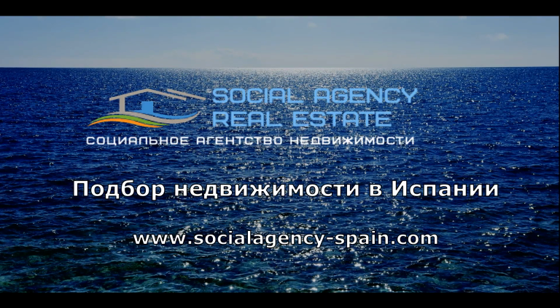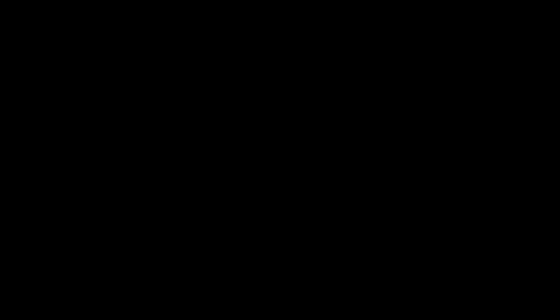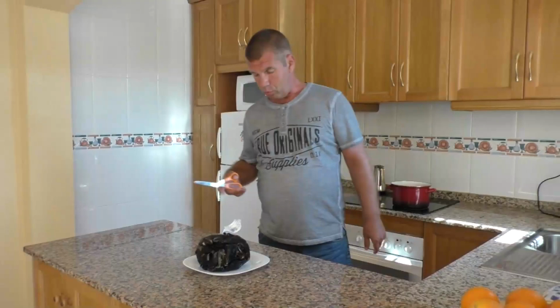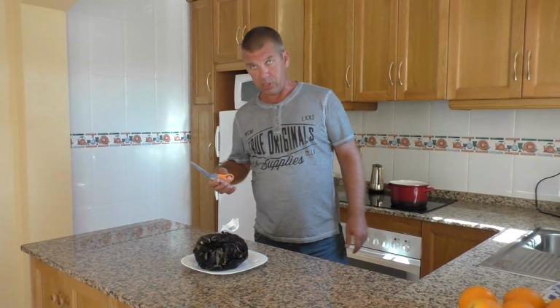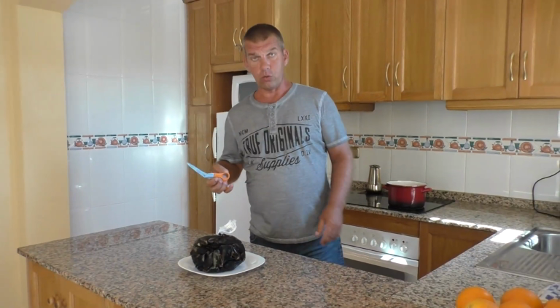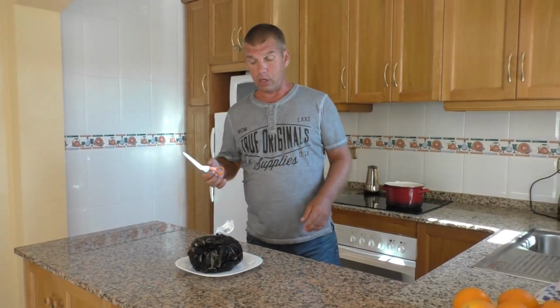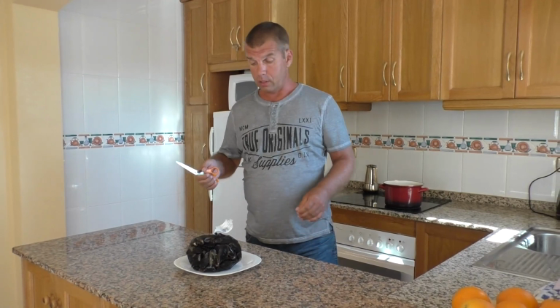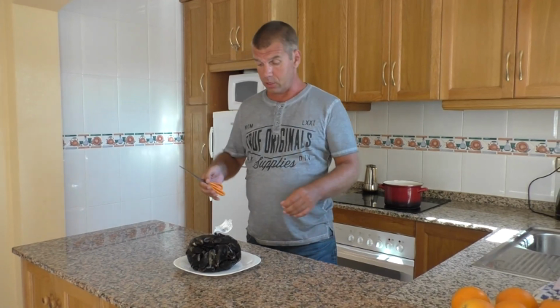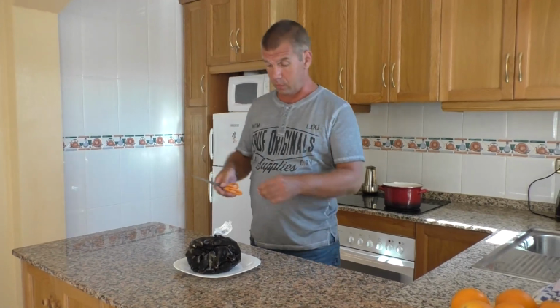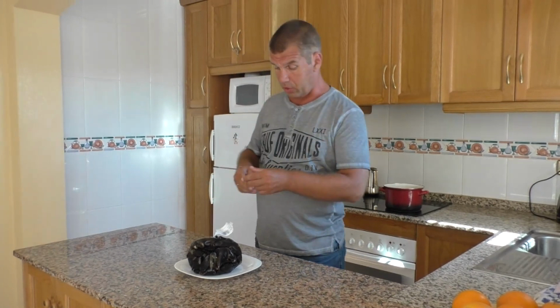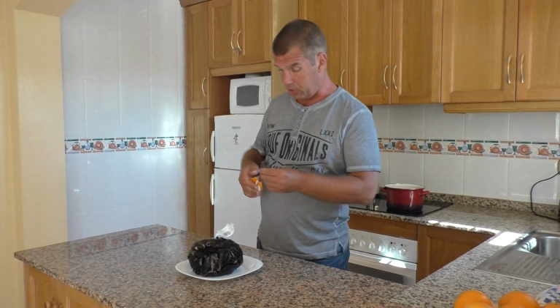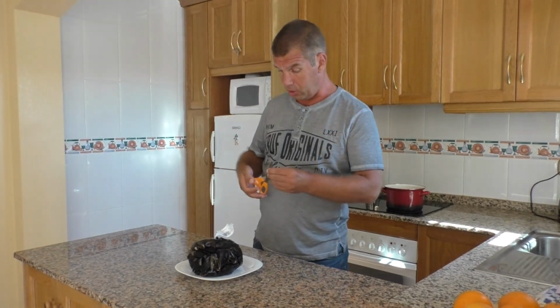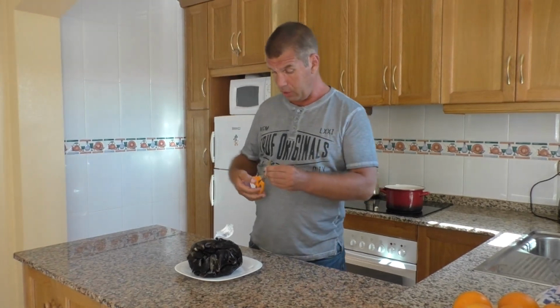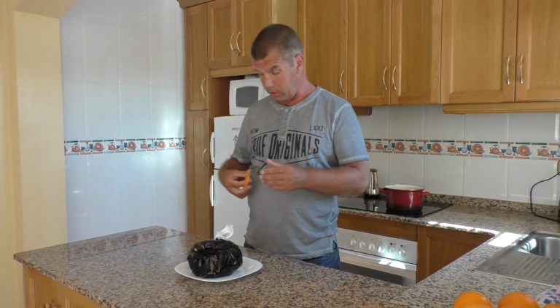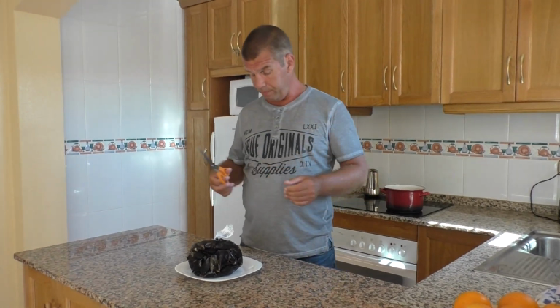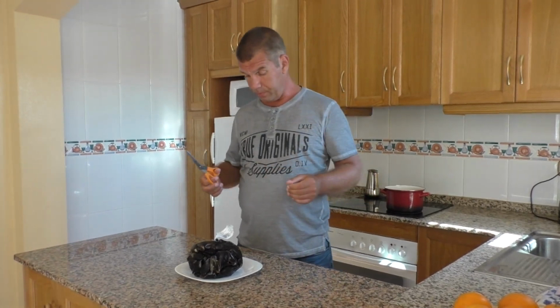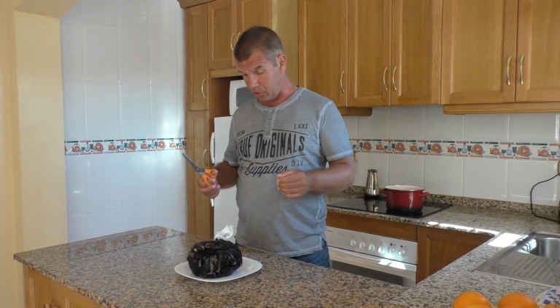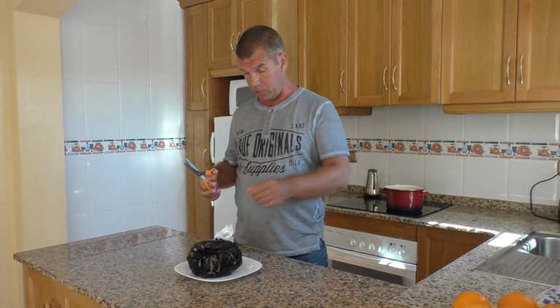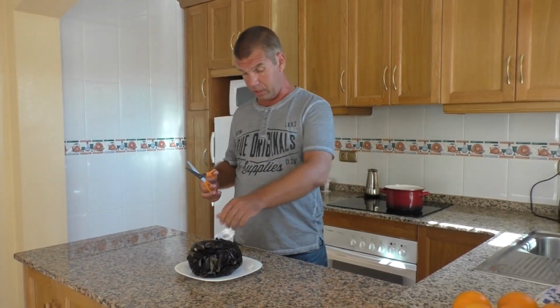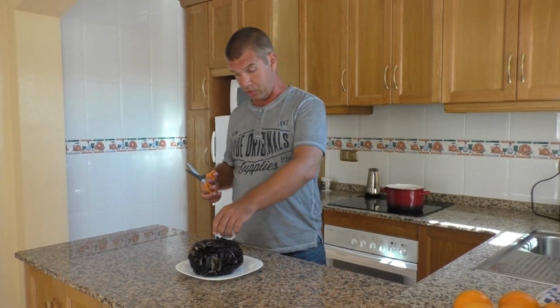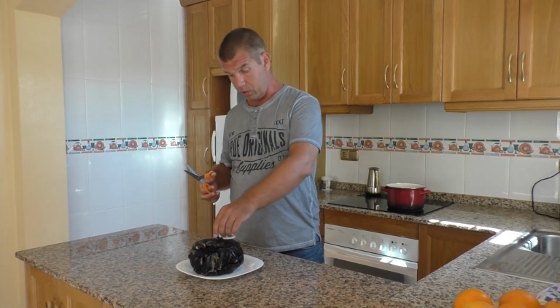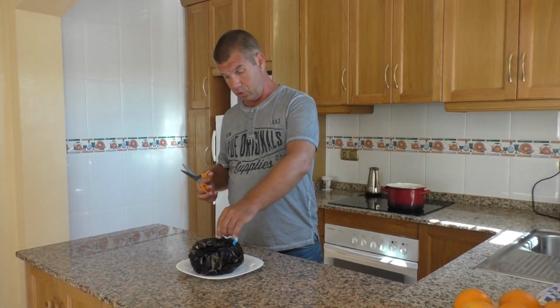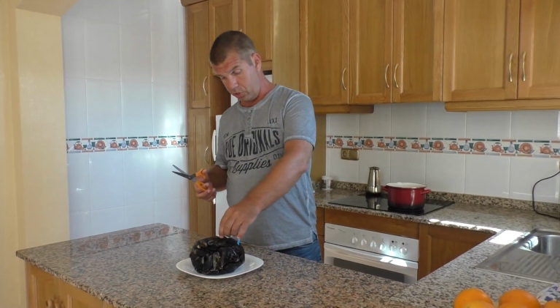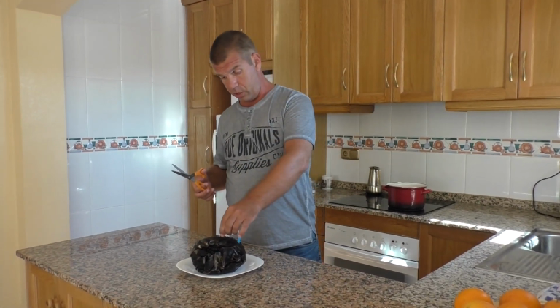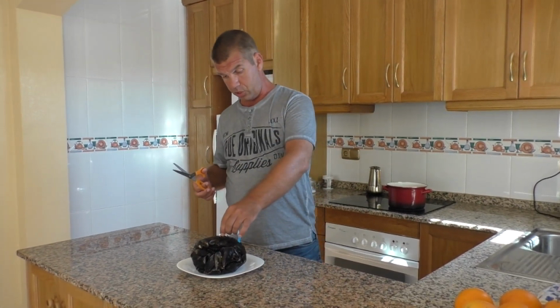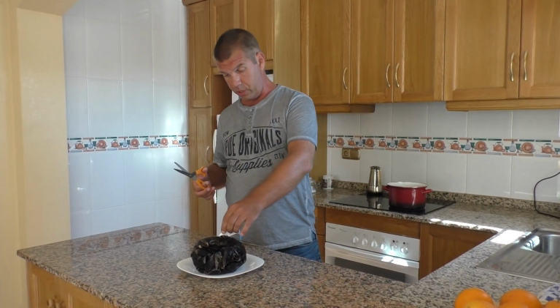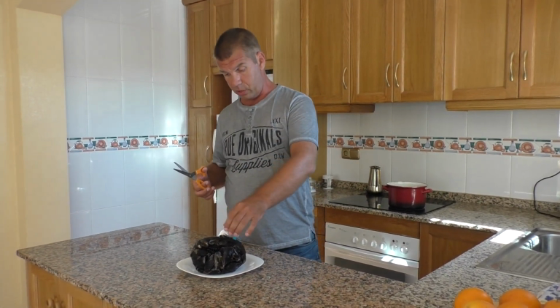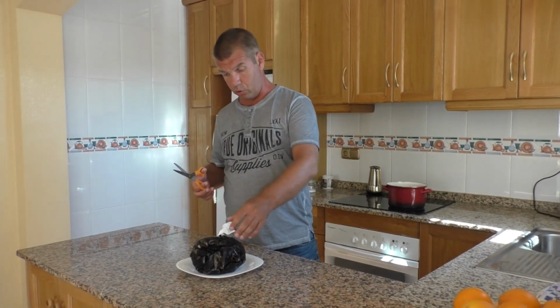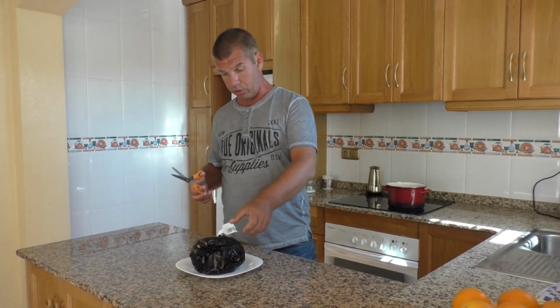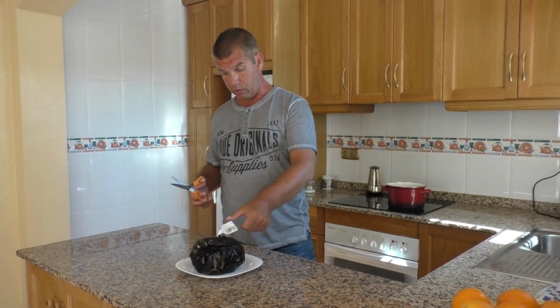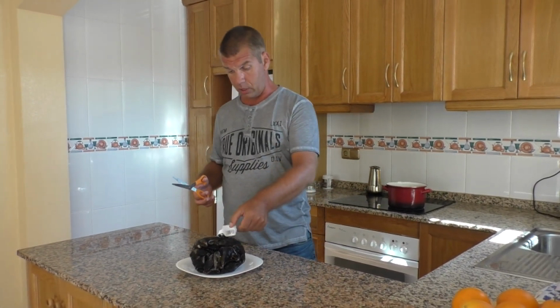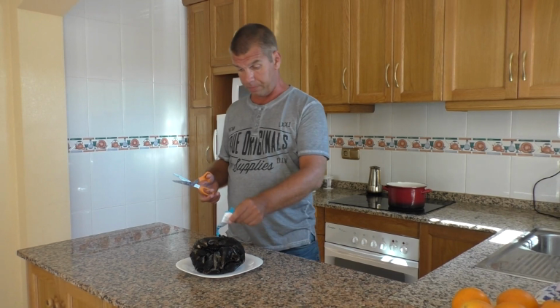Добрый день, друзья! С вами Константин Хмелевский, социальное агентство недвижимости Испания, город Торревьеха.